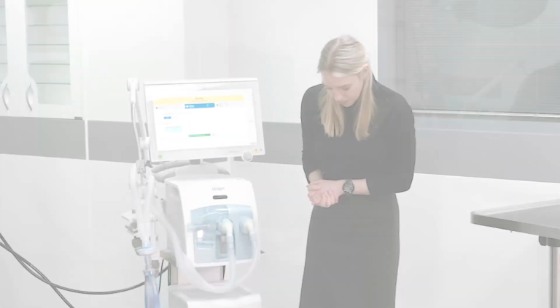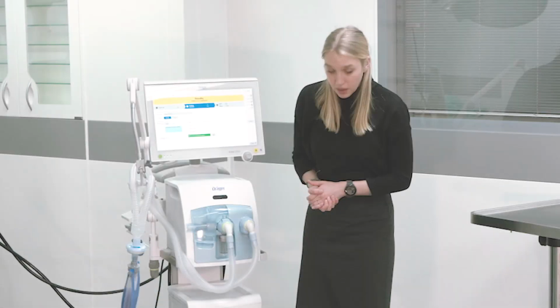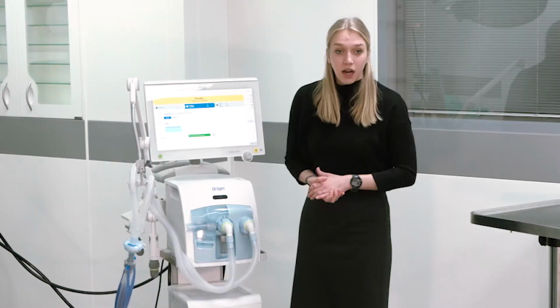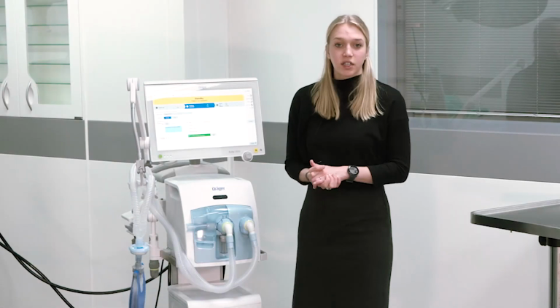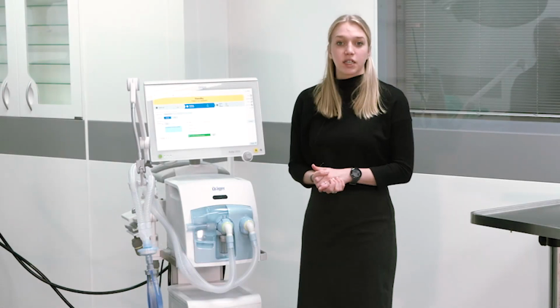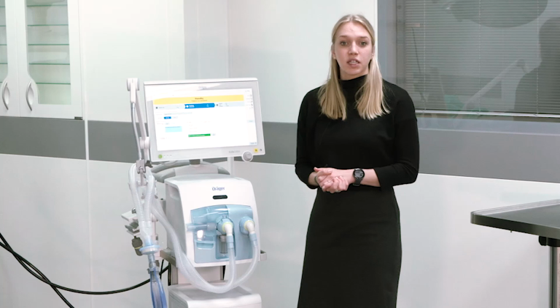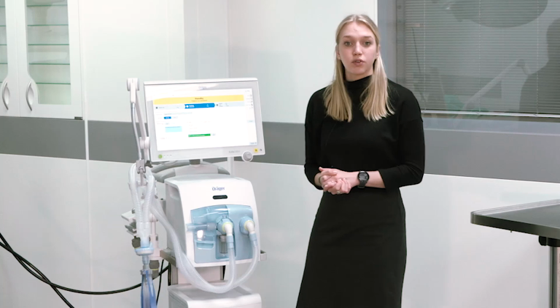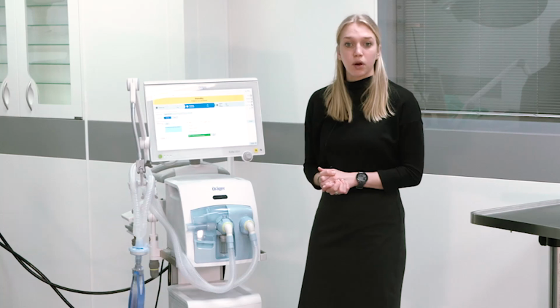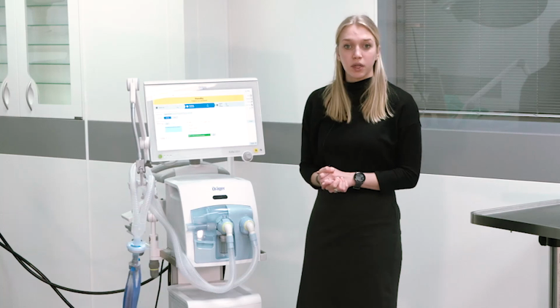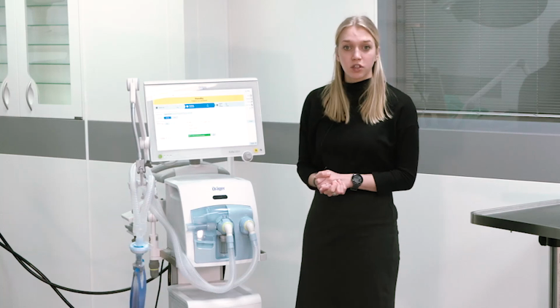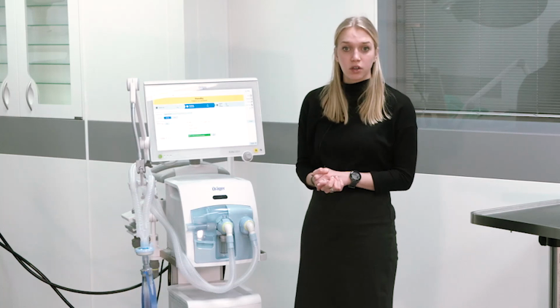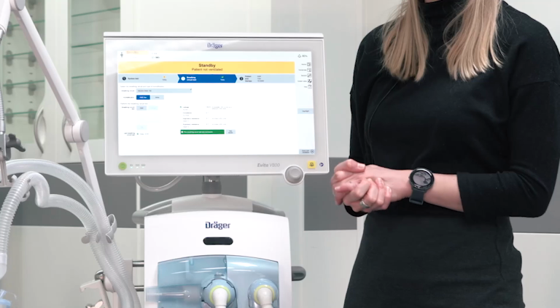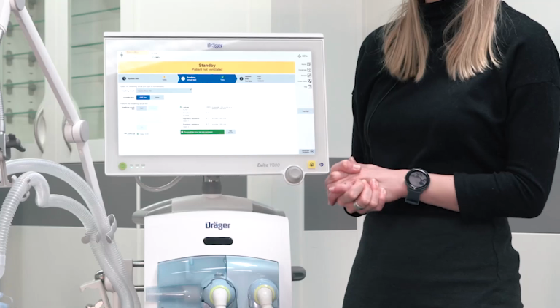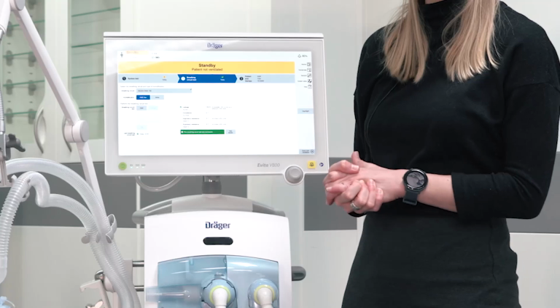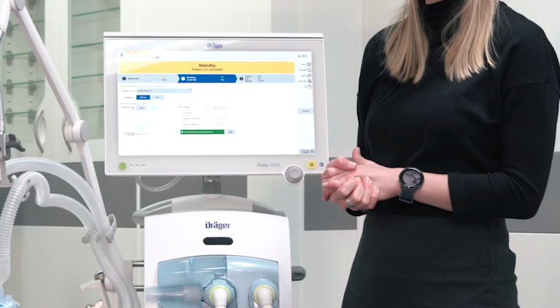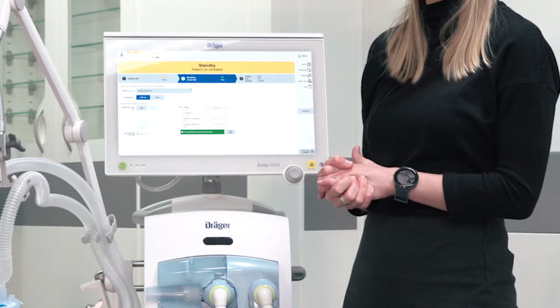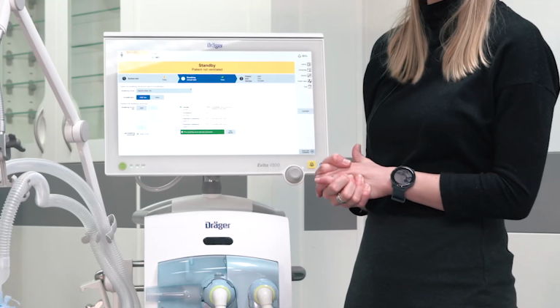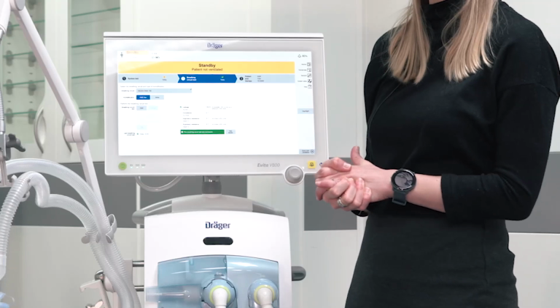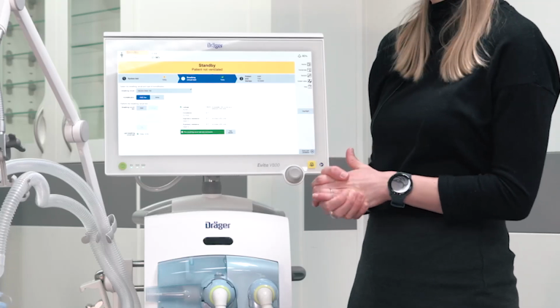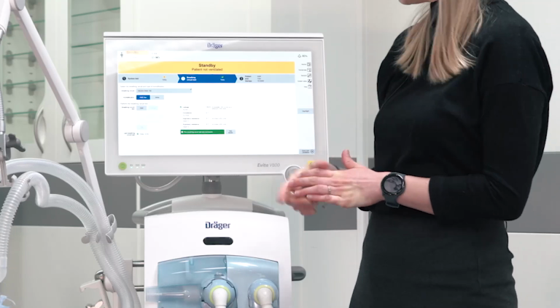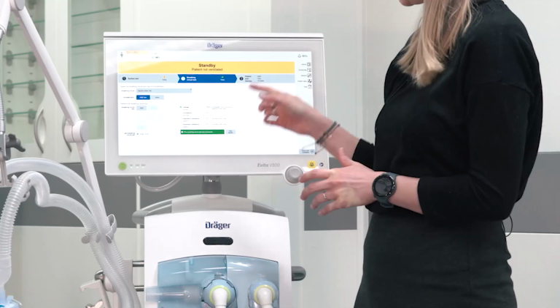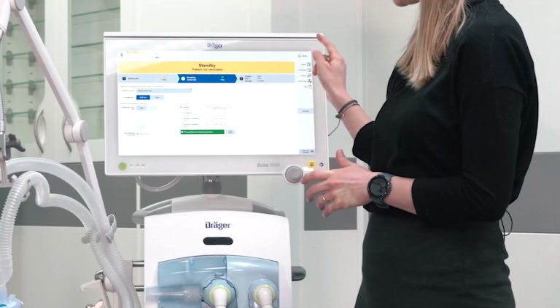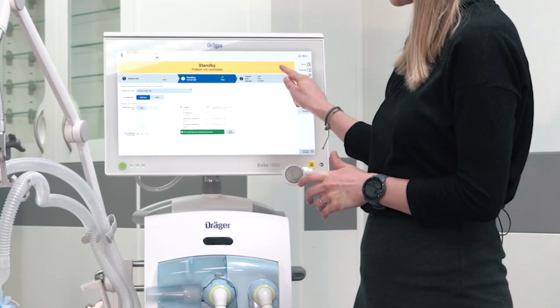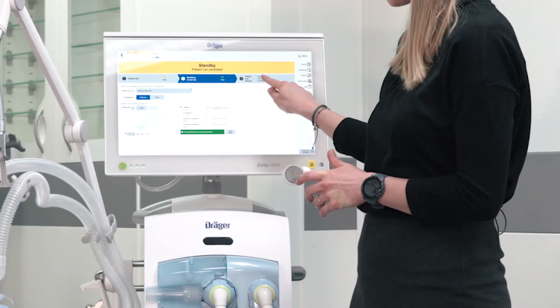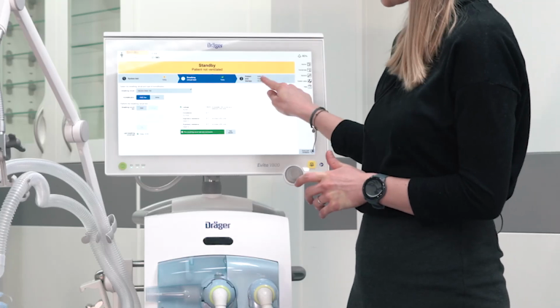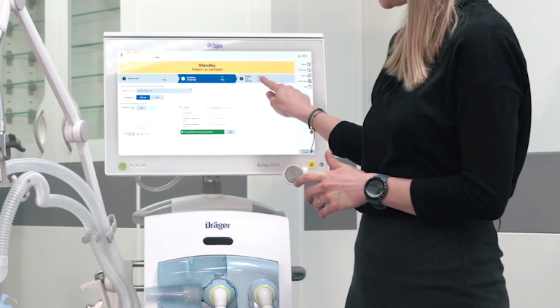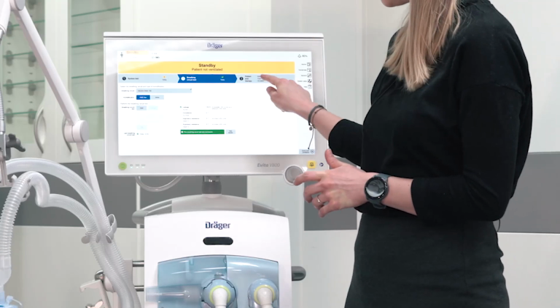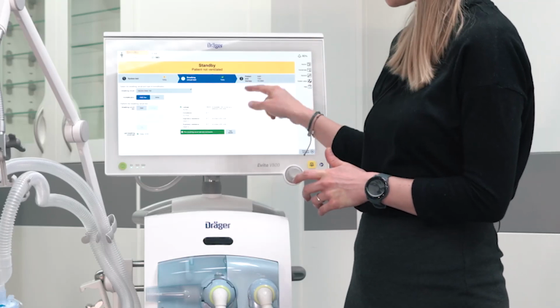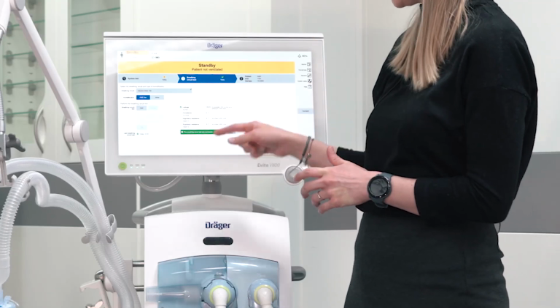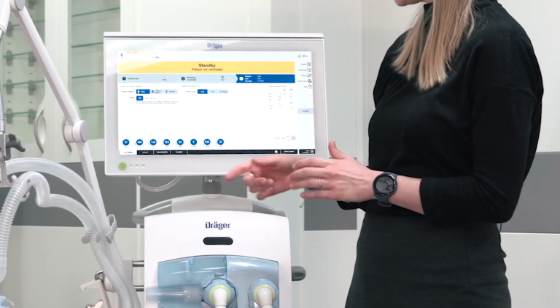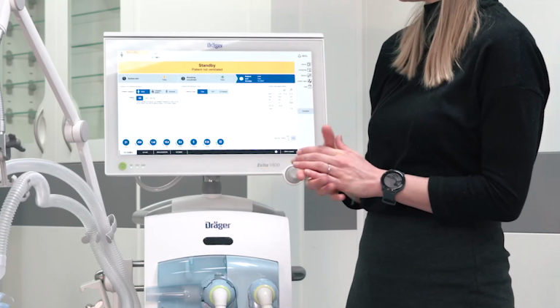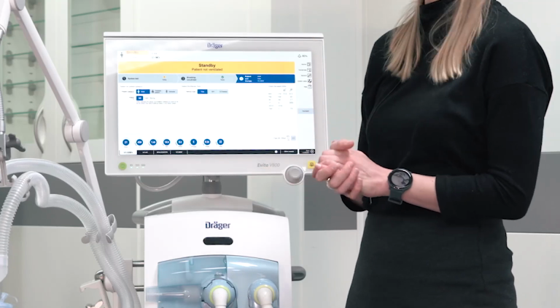After successful completion of the breathing circuit test, please continue with the patient admission.